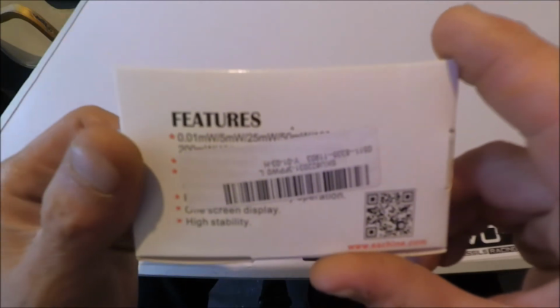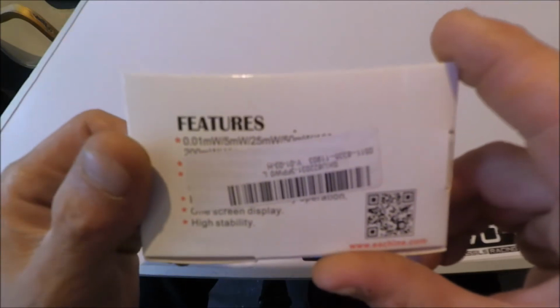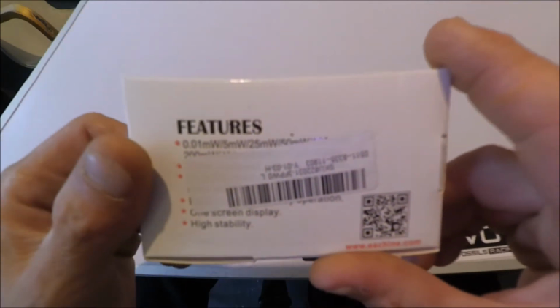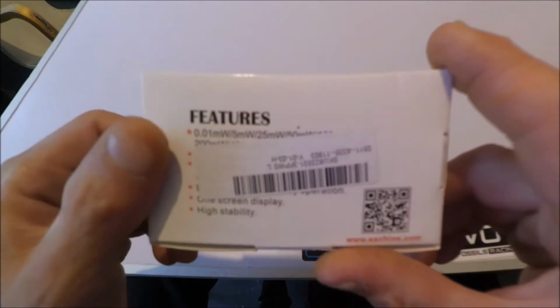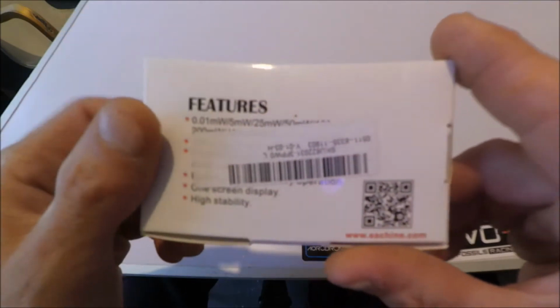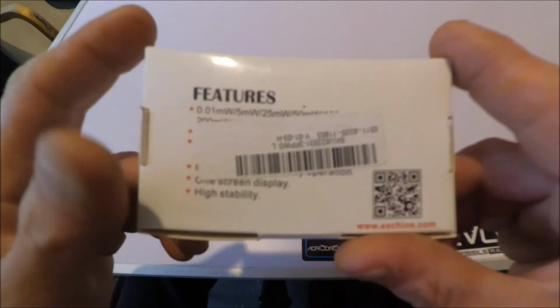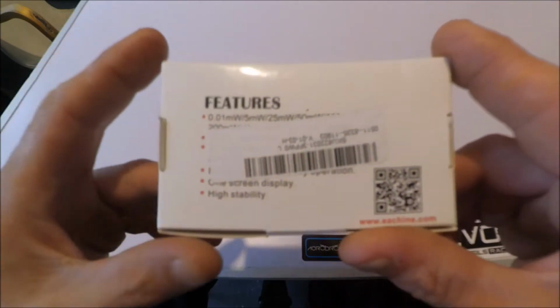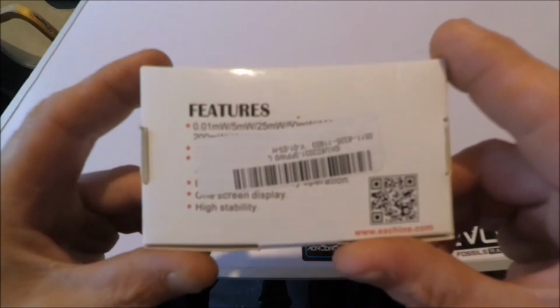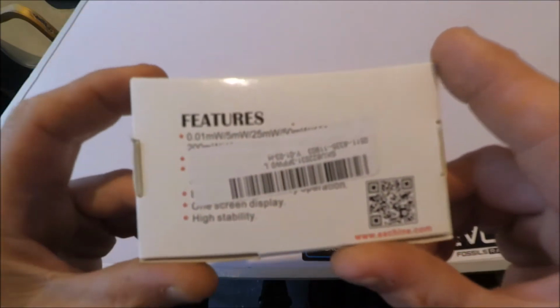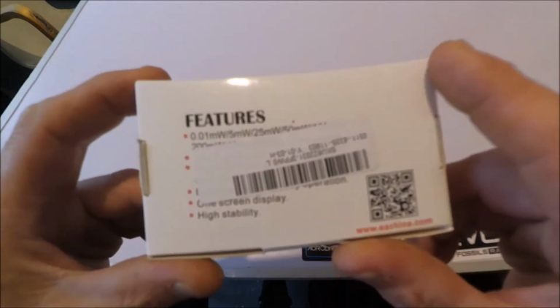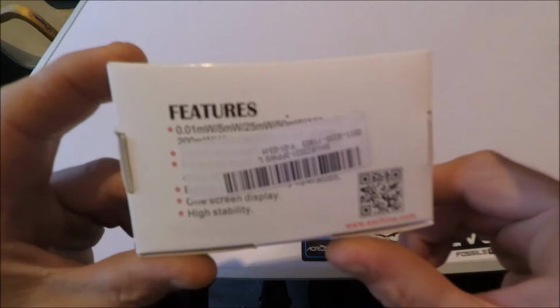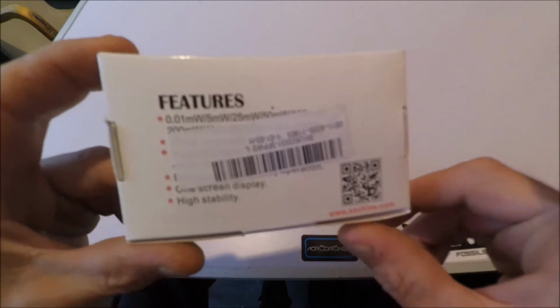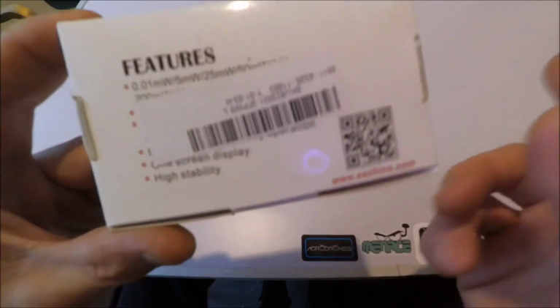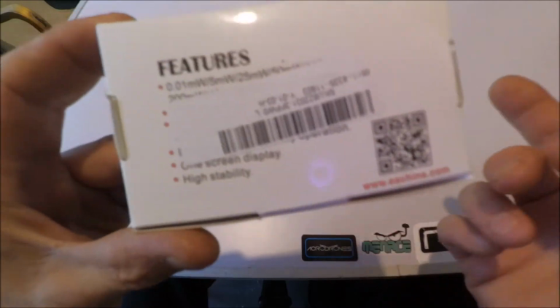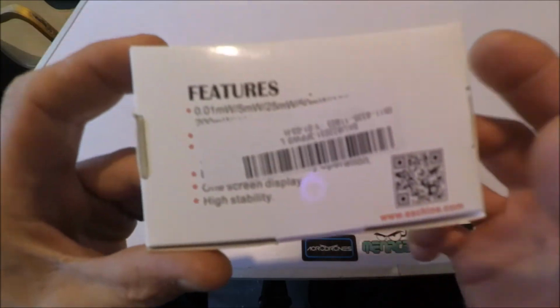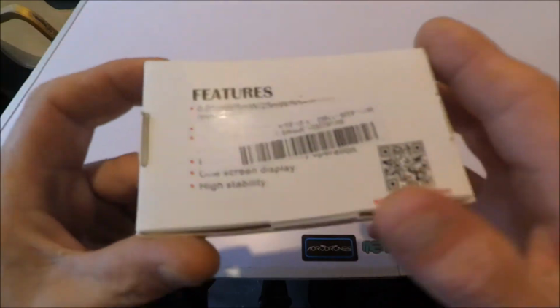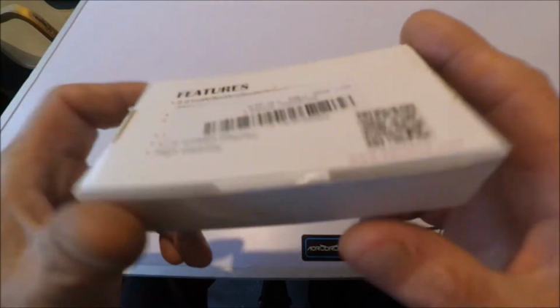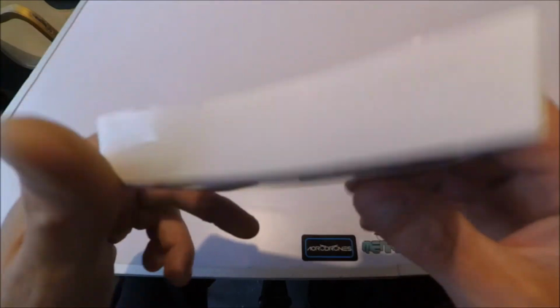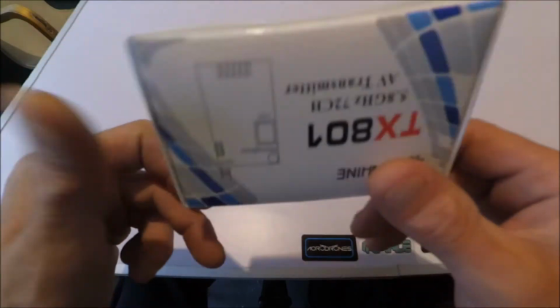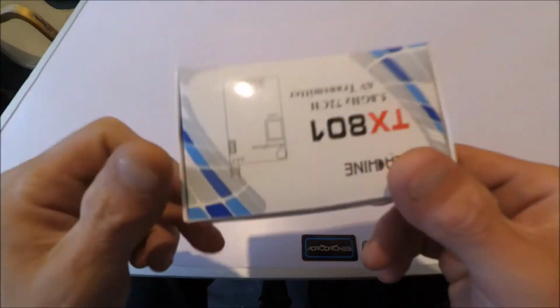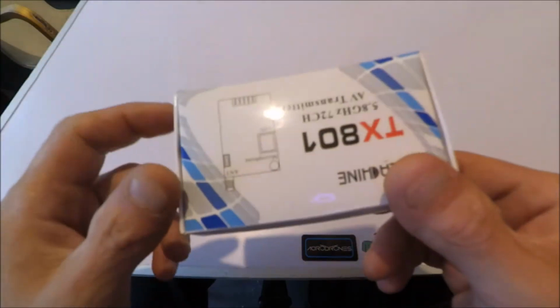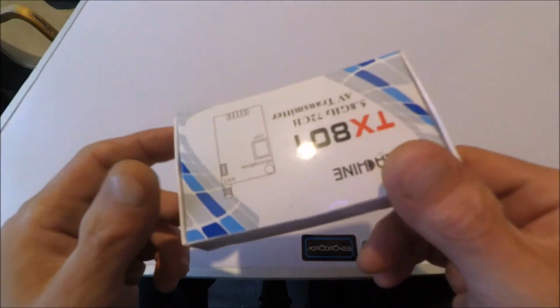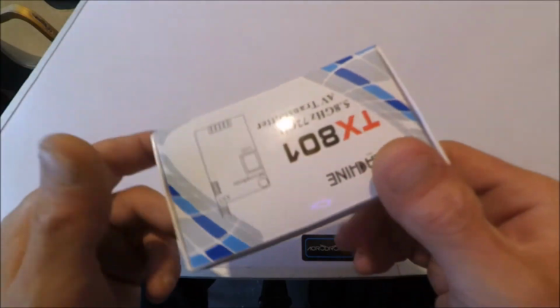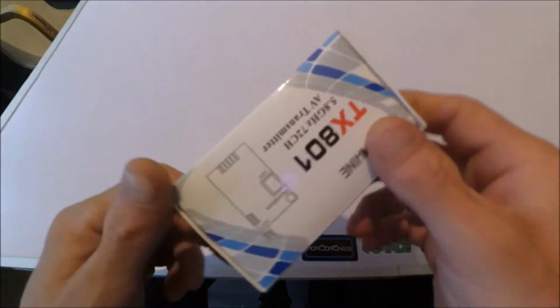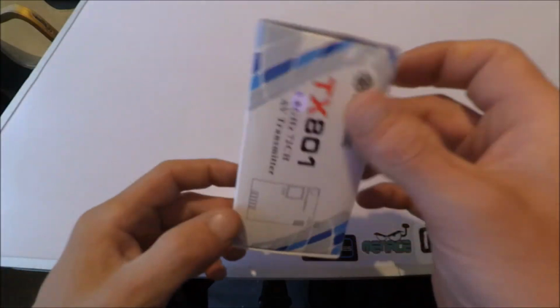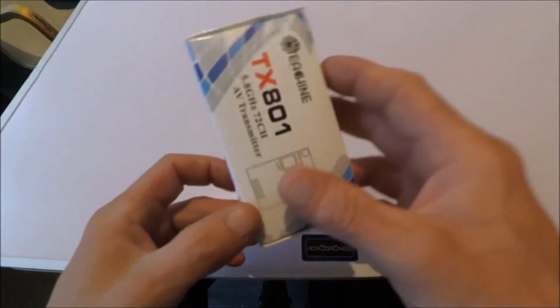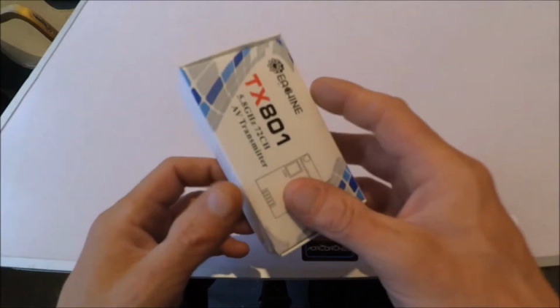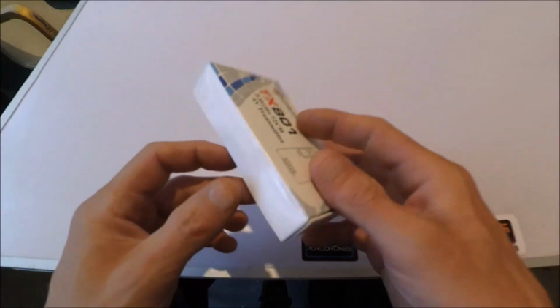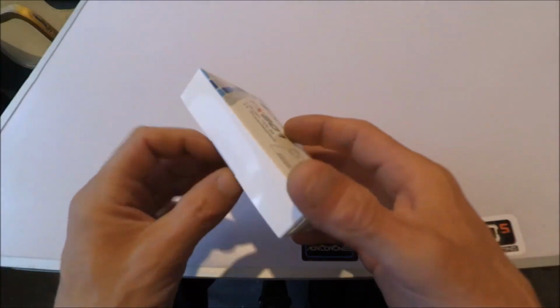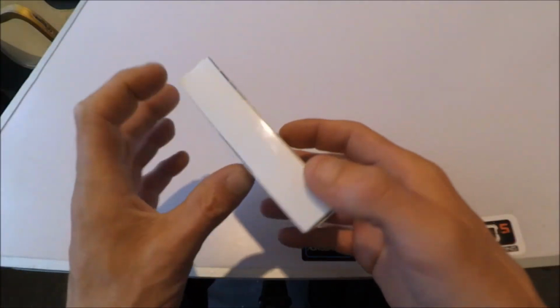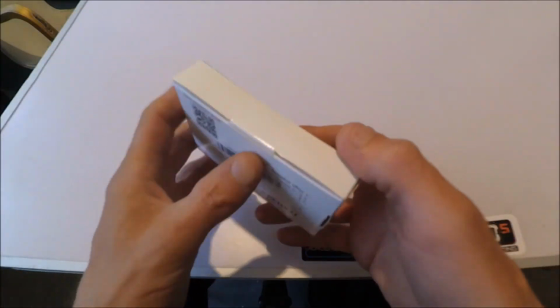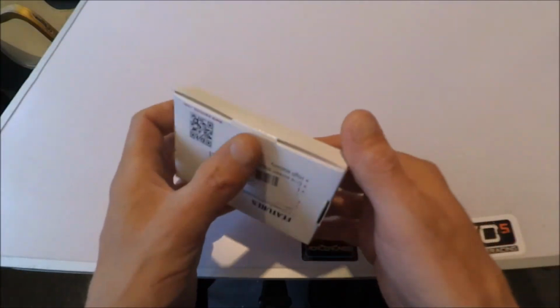Before I give it a little go, it's only a tenner and it's an RPSMA connector as well, which I've got some of already.